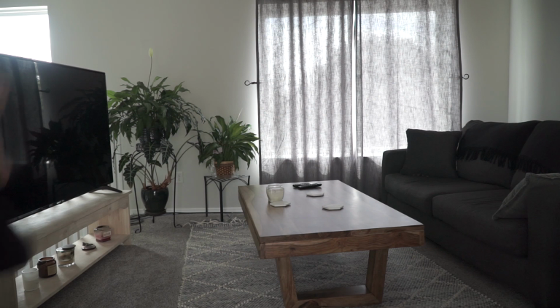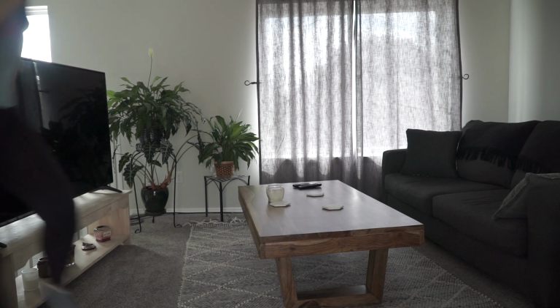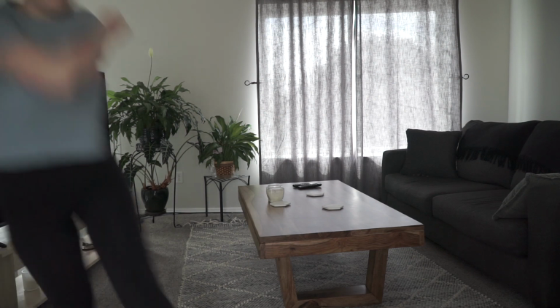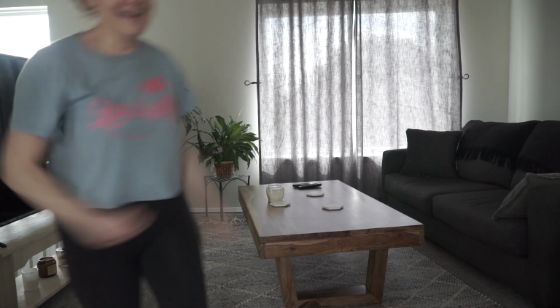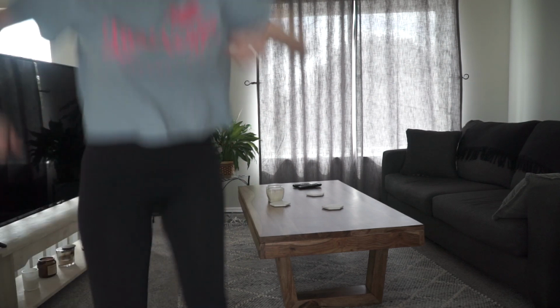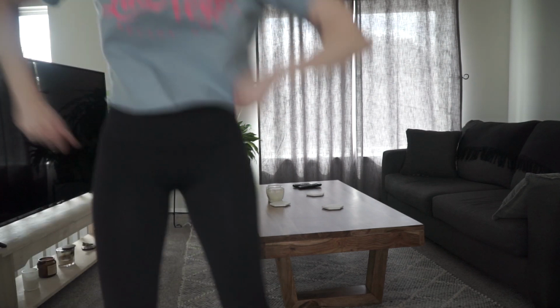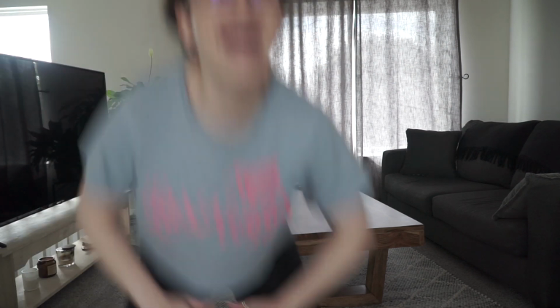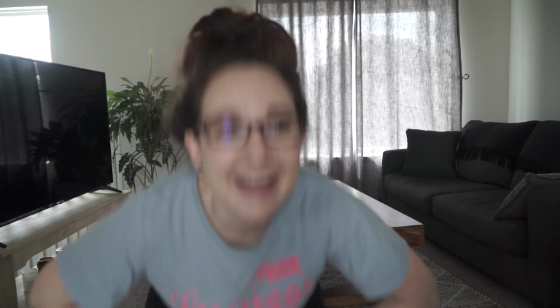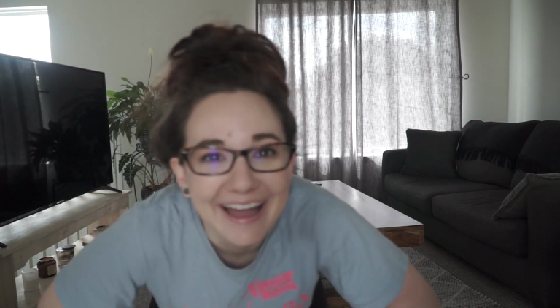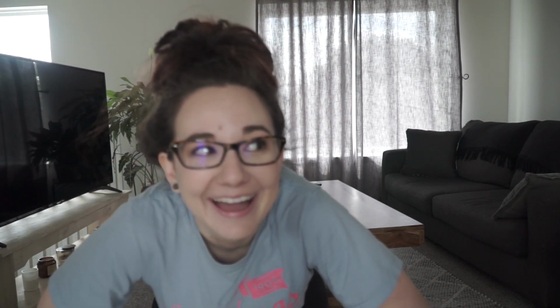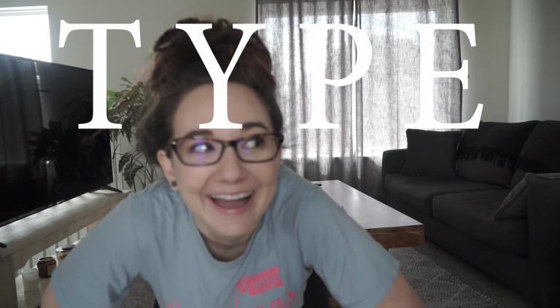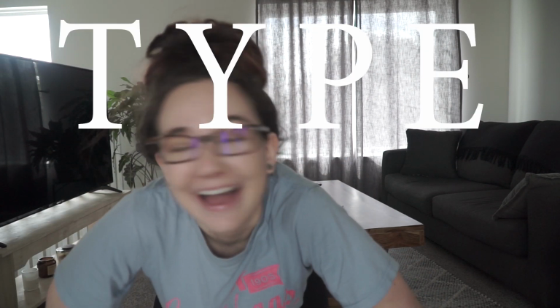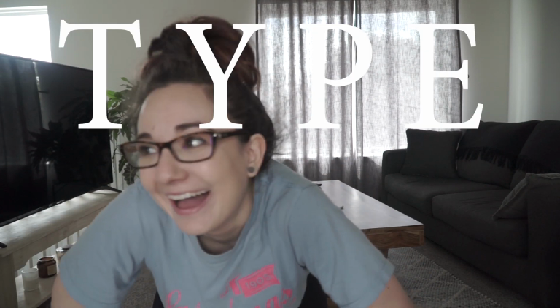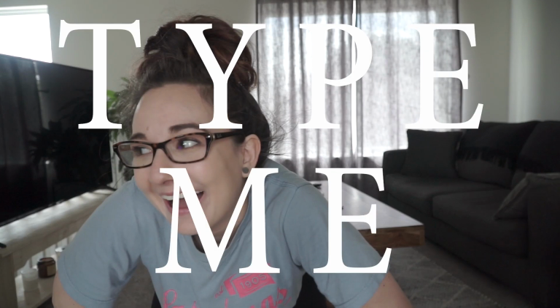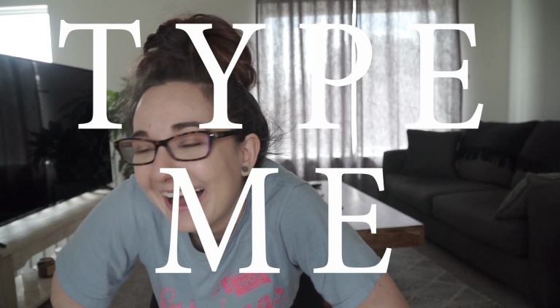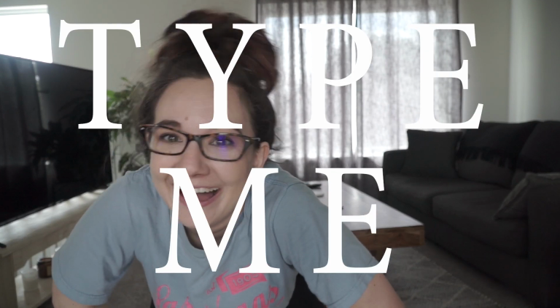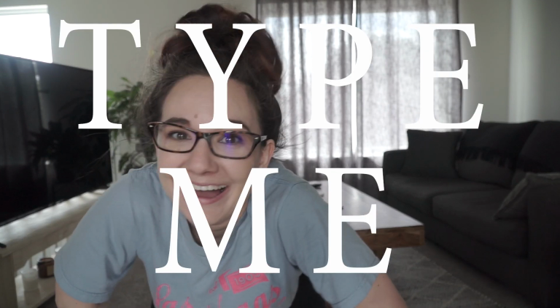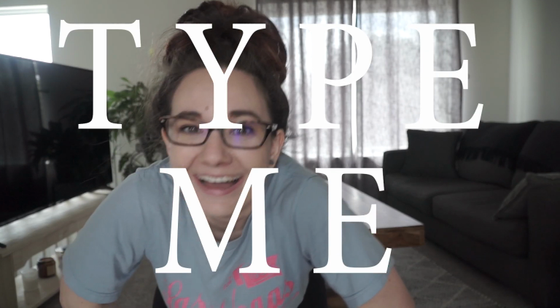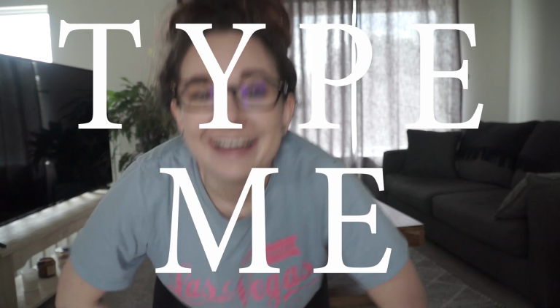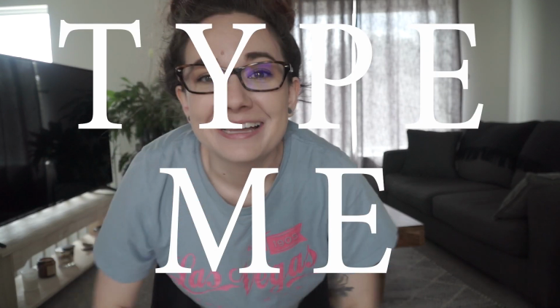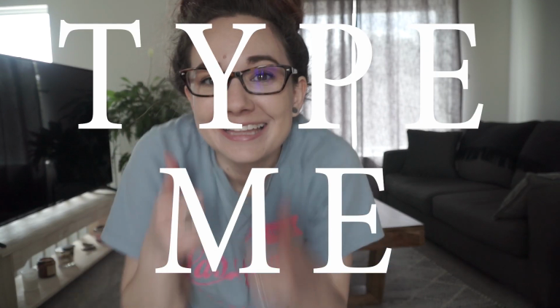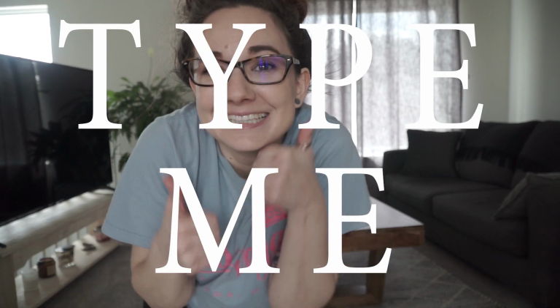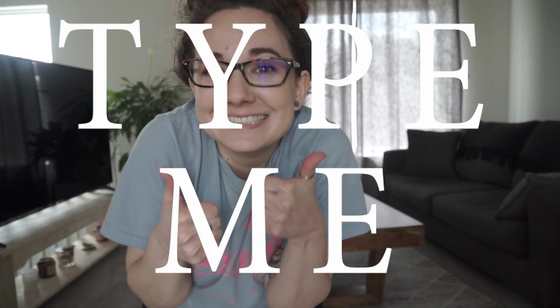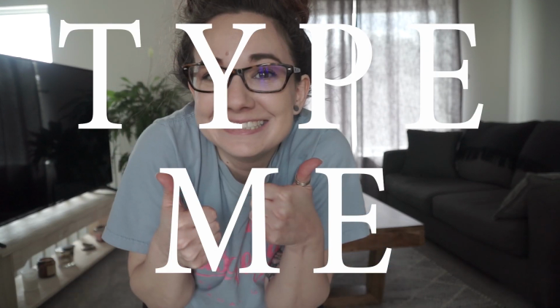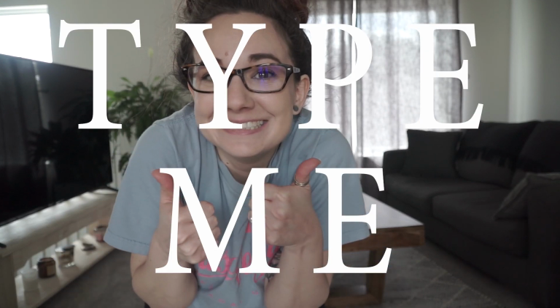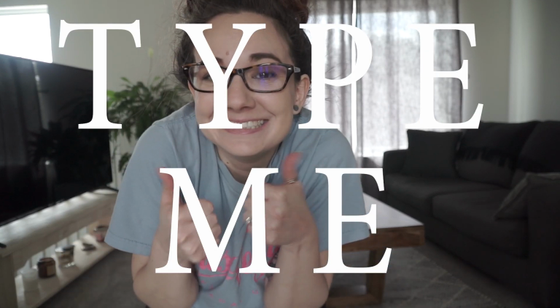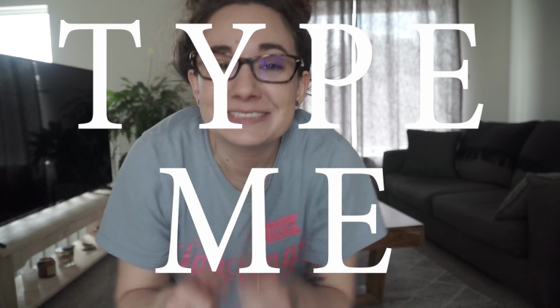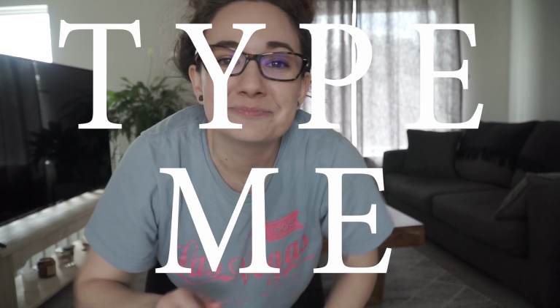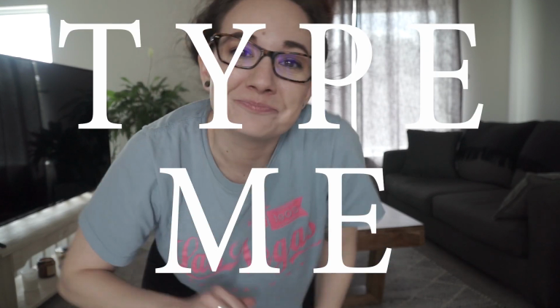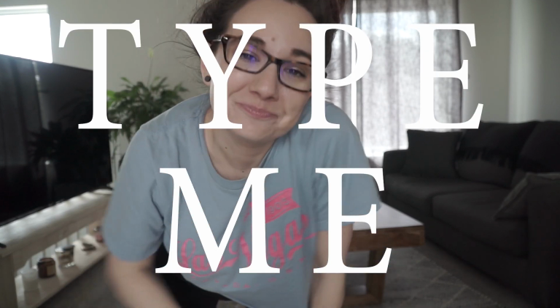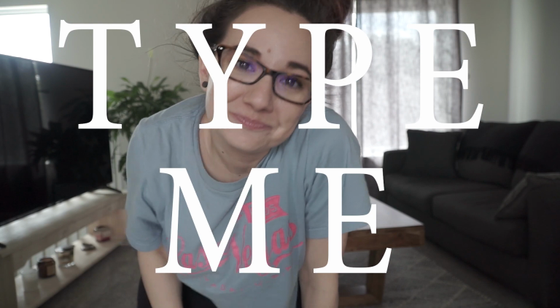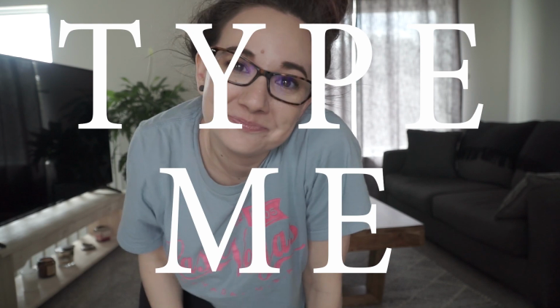Alright guys, as promised, here is my full body video. Let's do this.